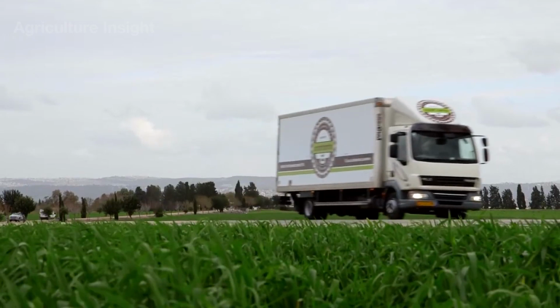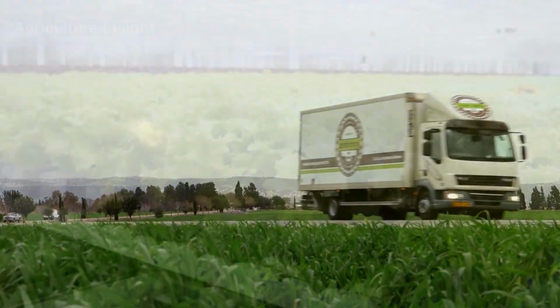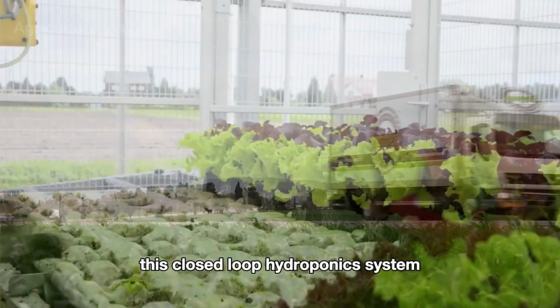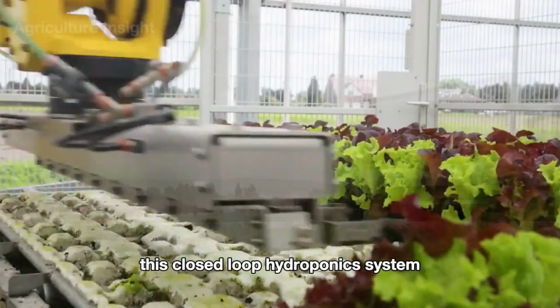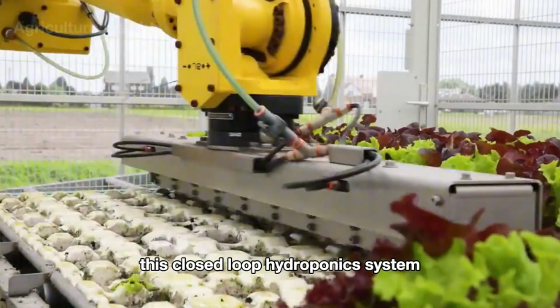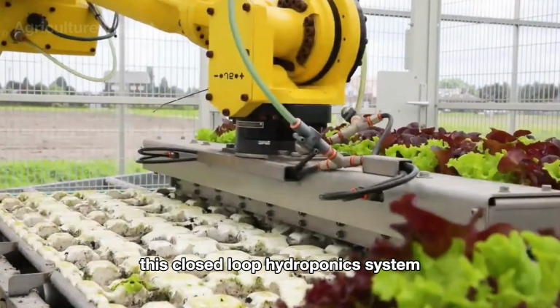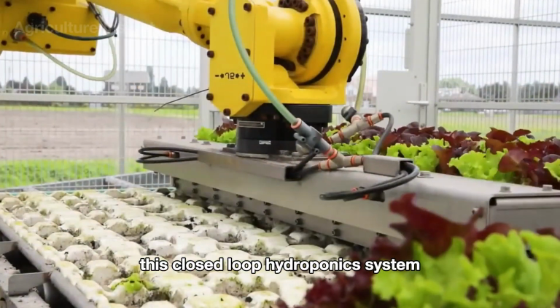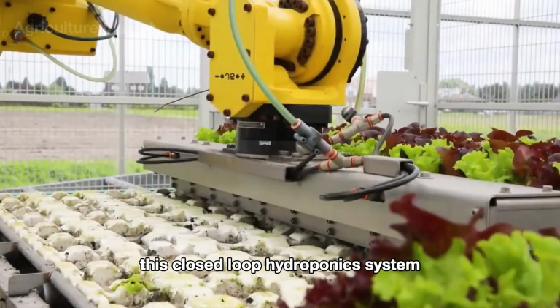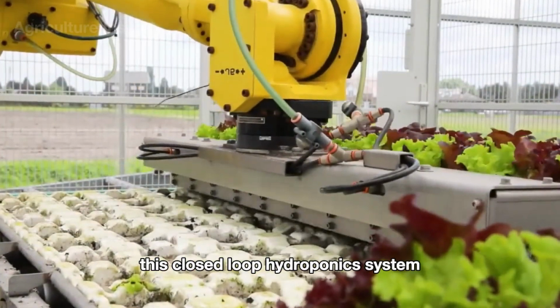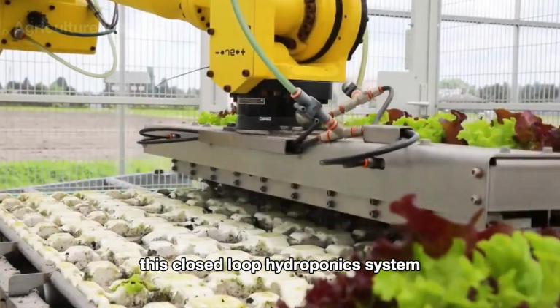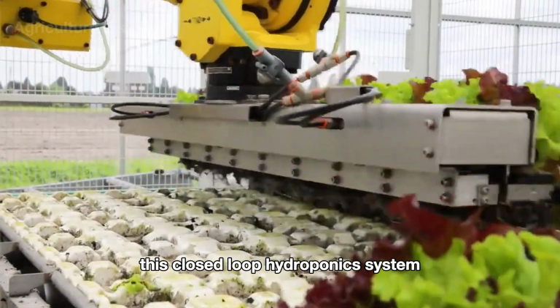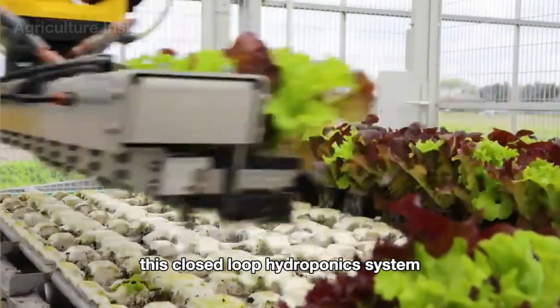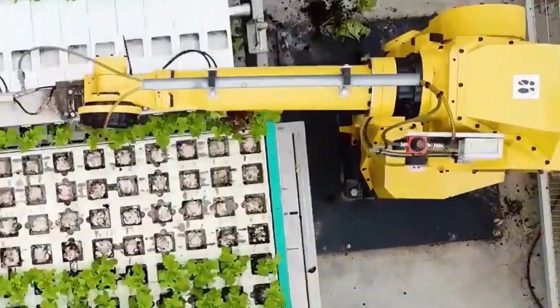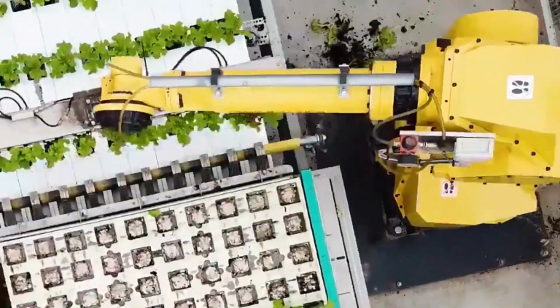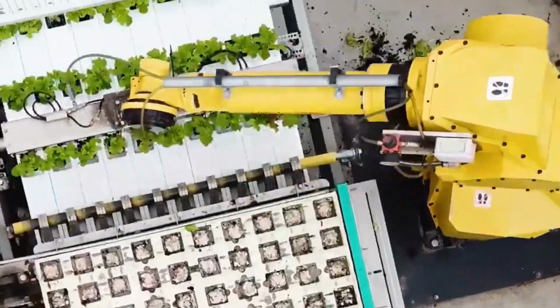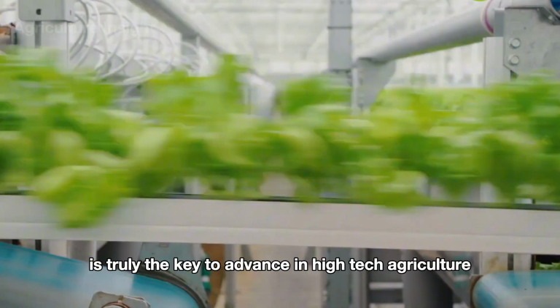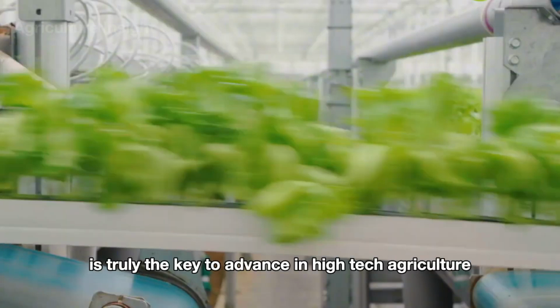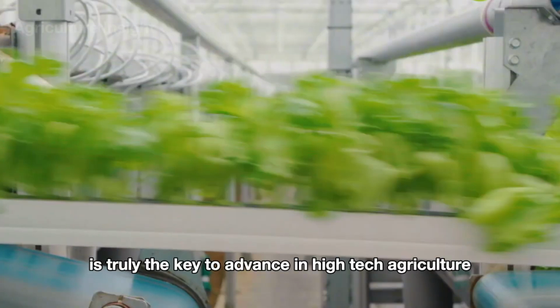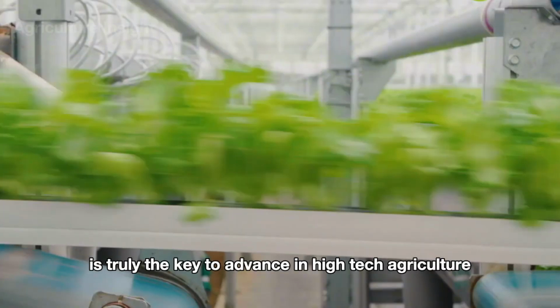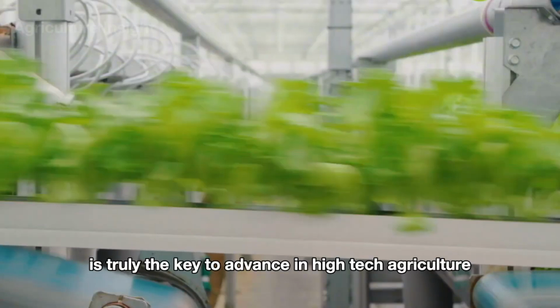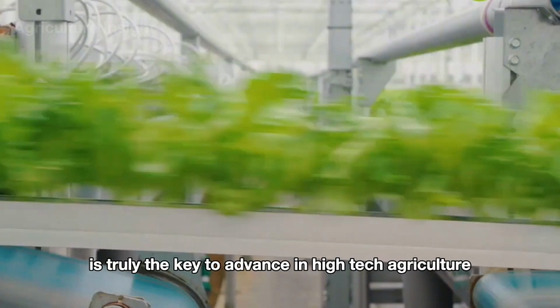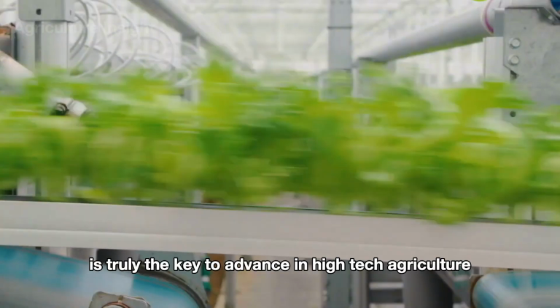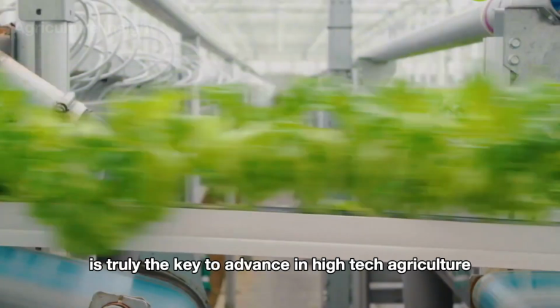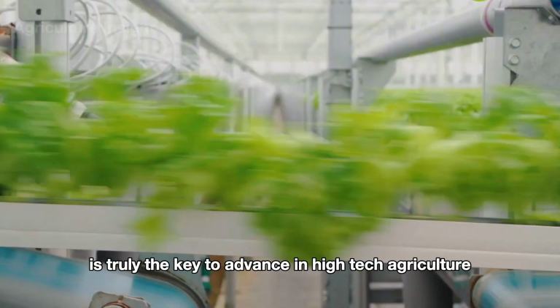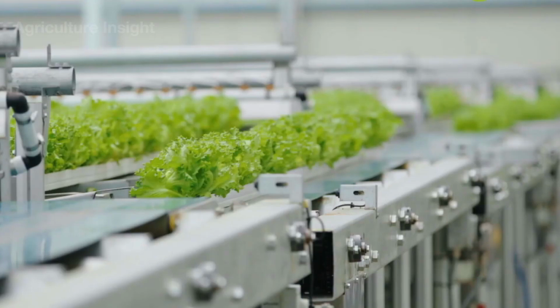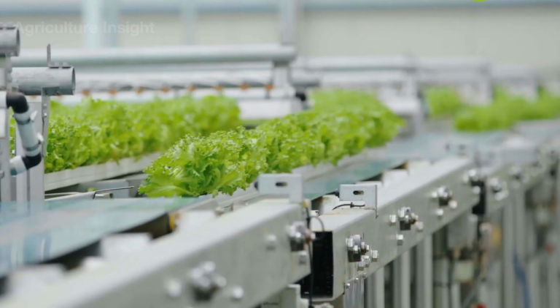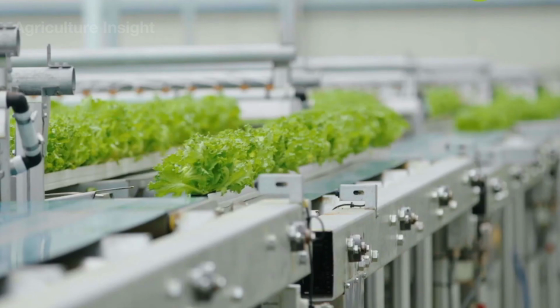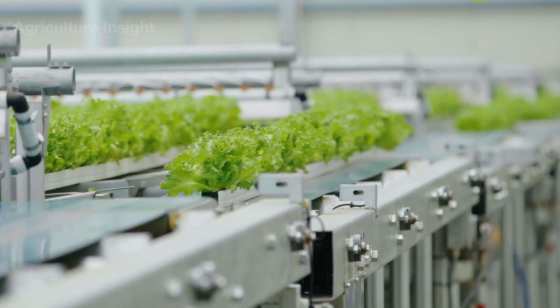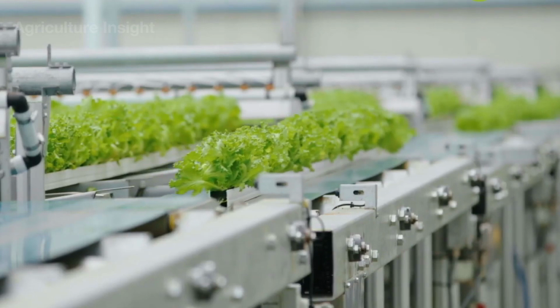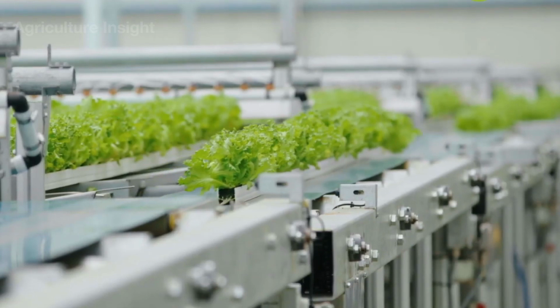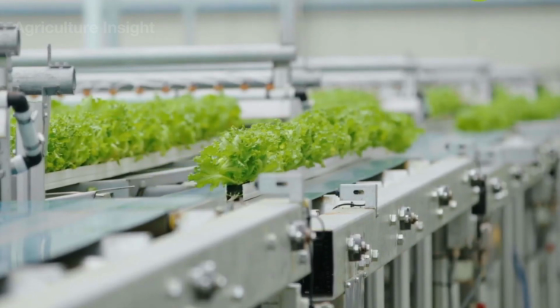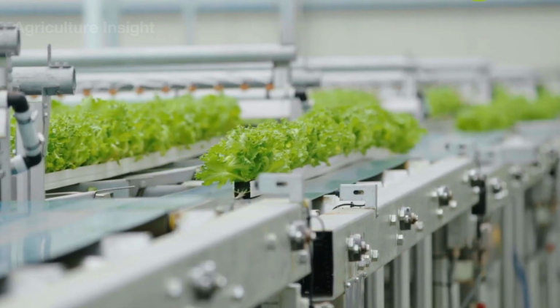This closed-loop hydroponic system is truly the key to advancing high-tech agriculture.